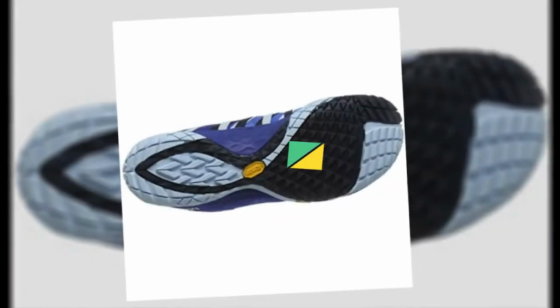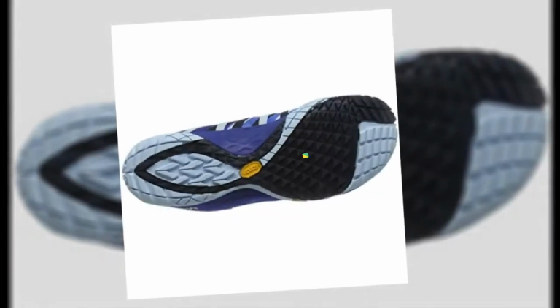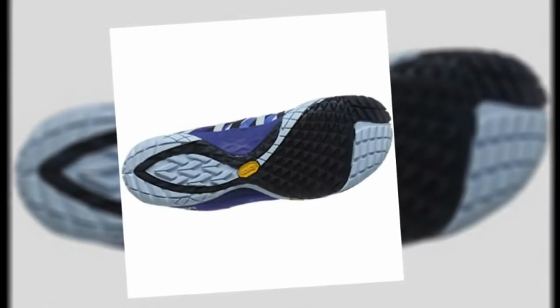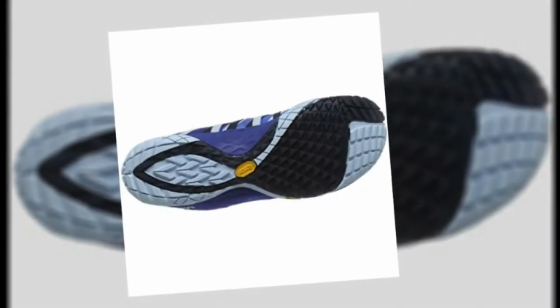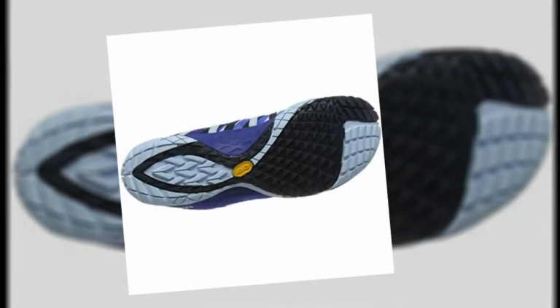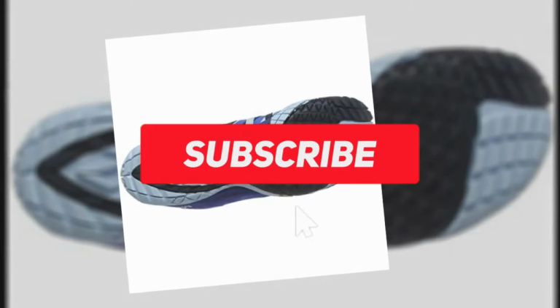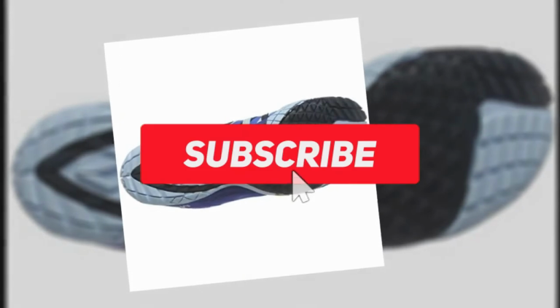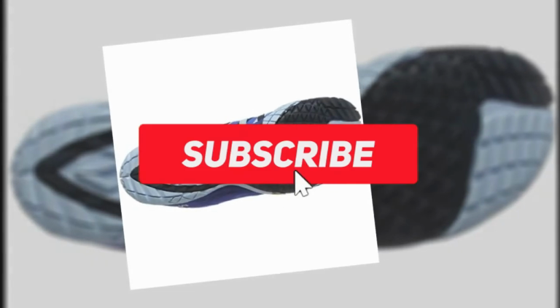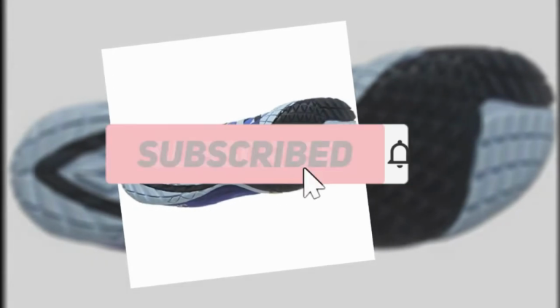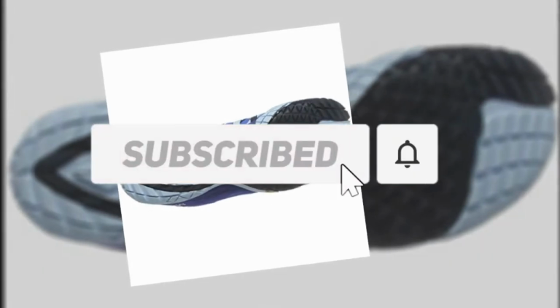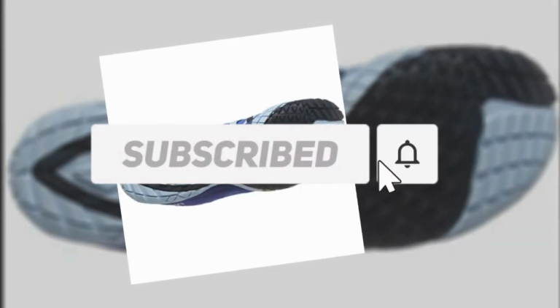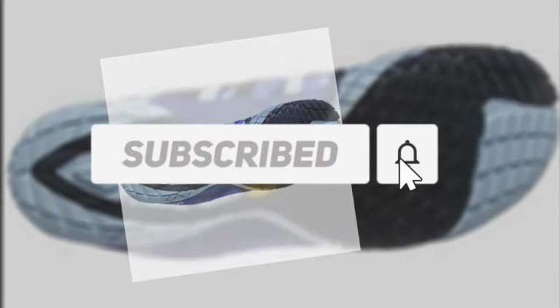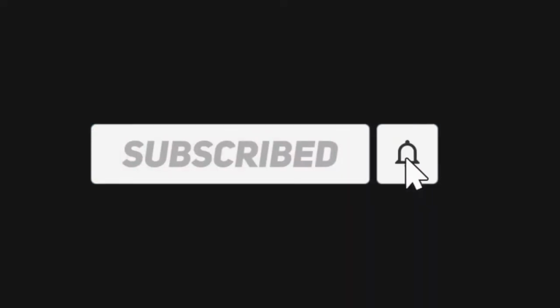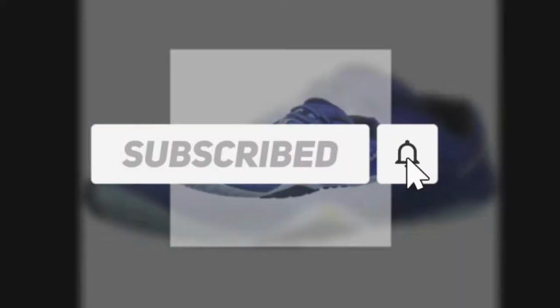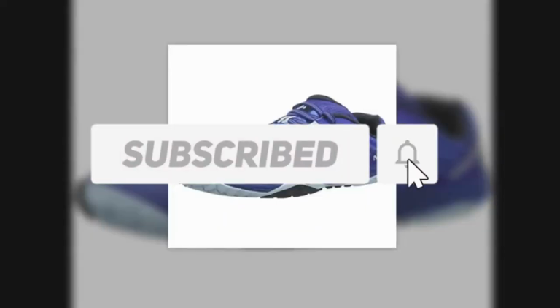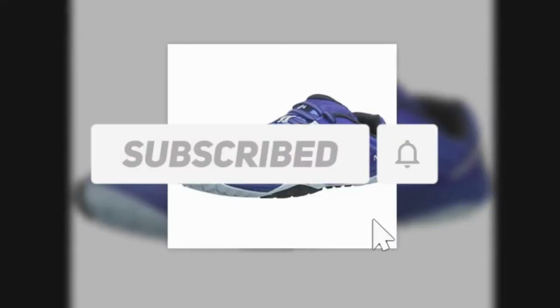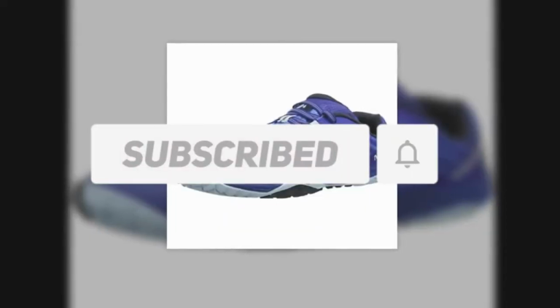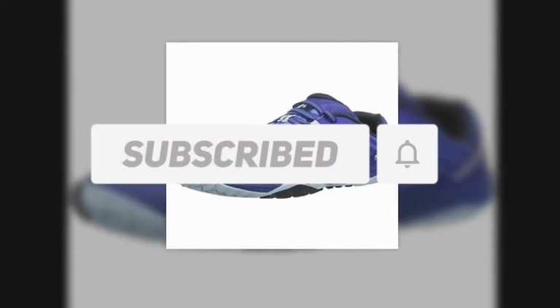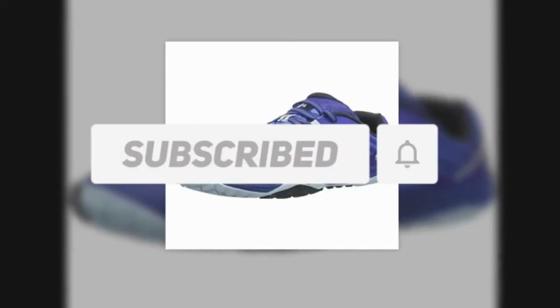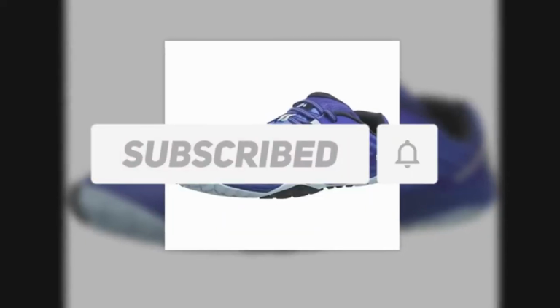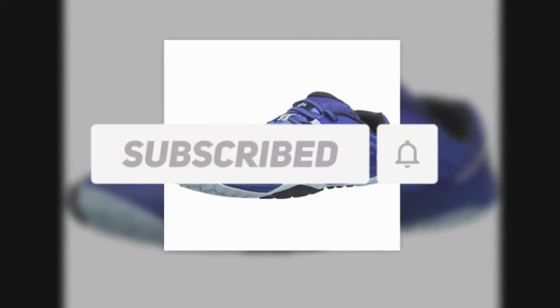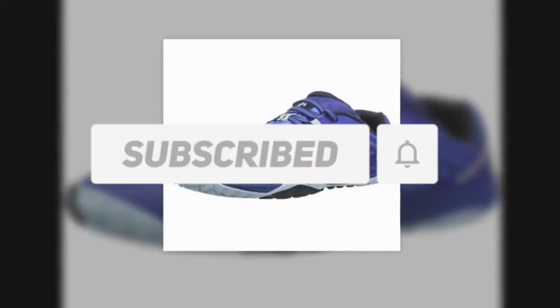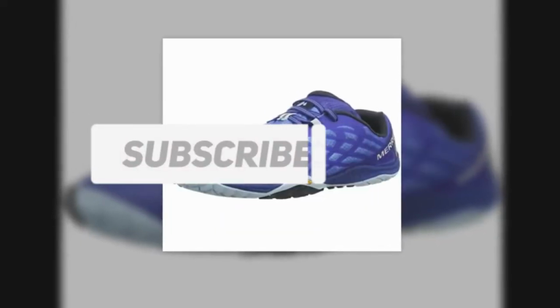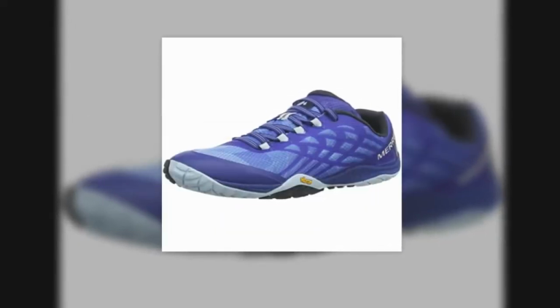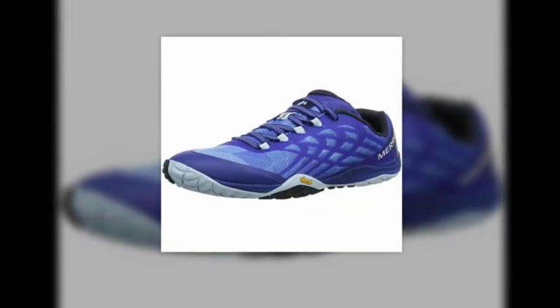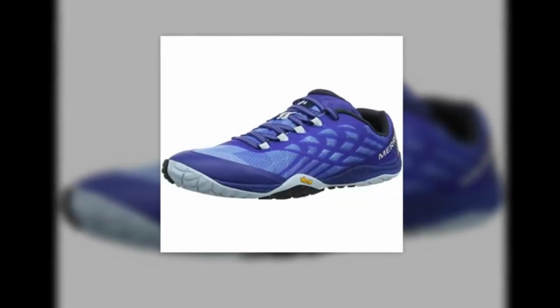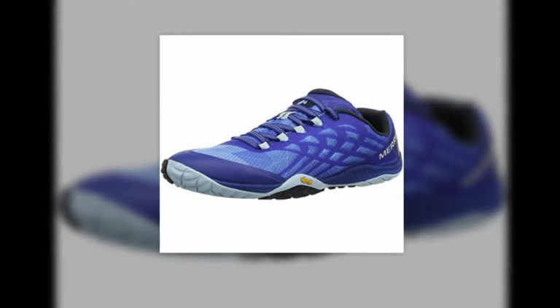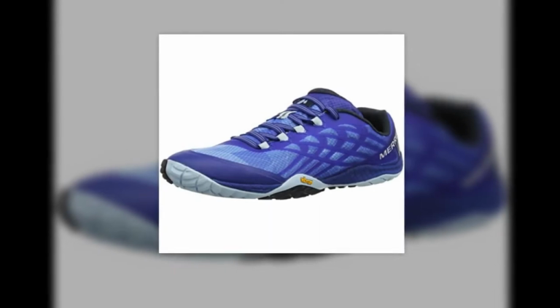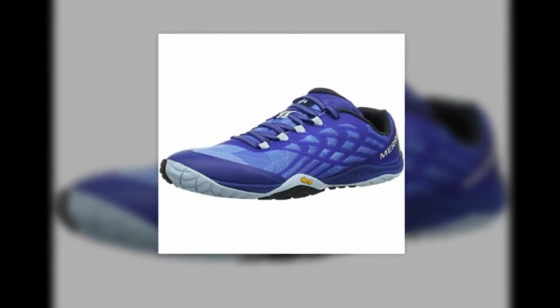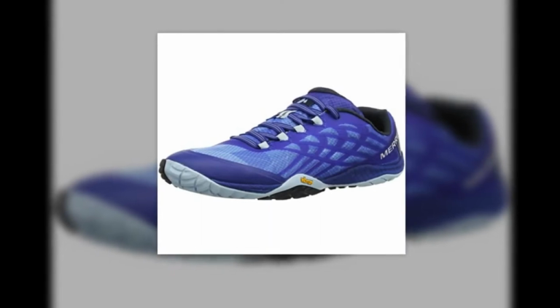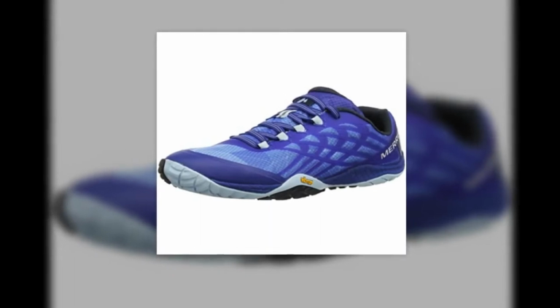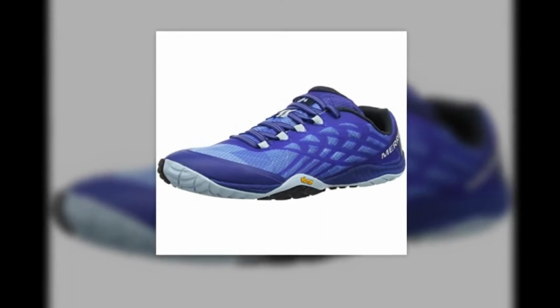Also make sure to like, comment, share, subscribe, and hit the bell button for upcoming video notifications. Ok, so let's get started with the video.